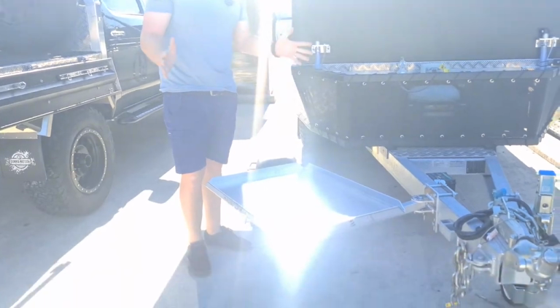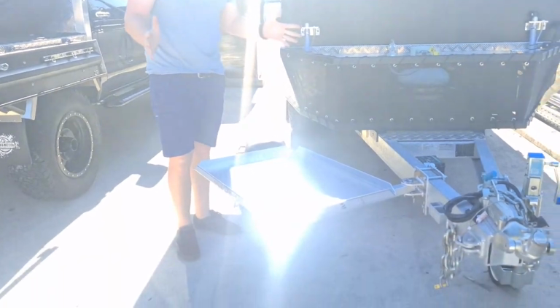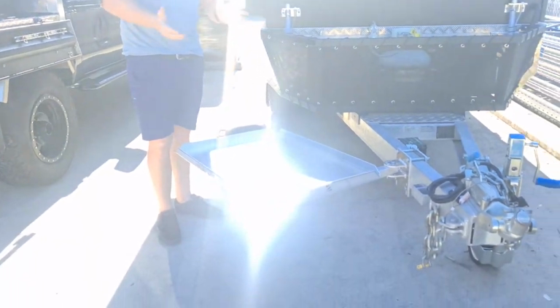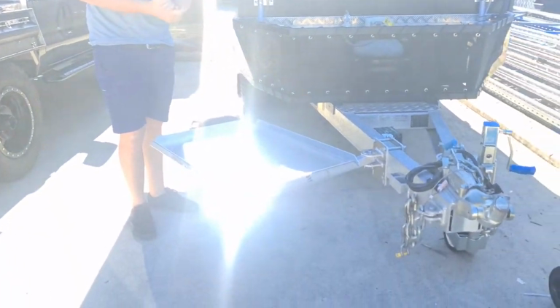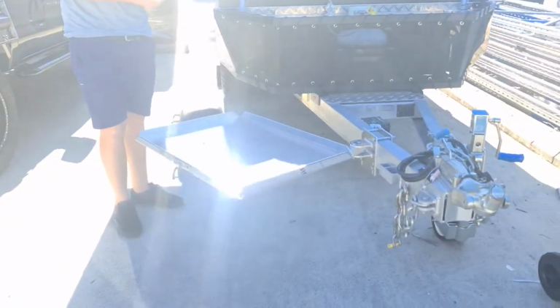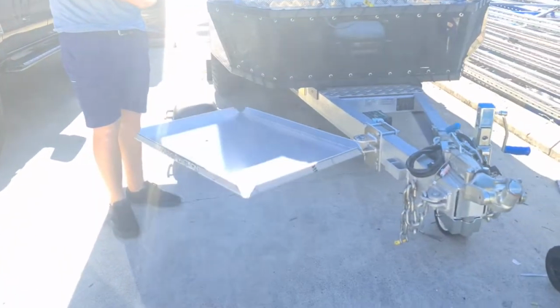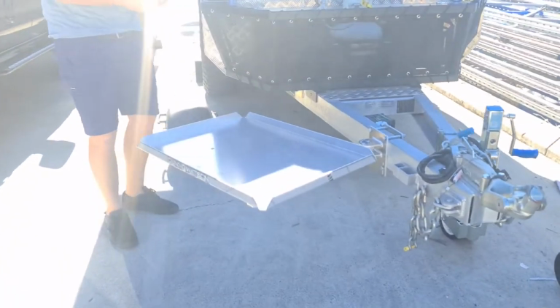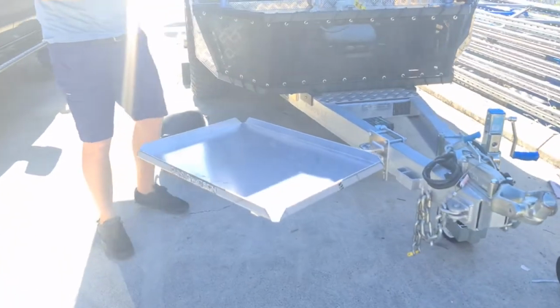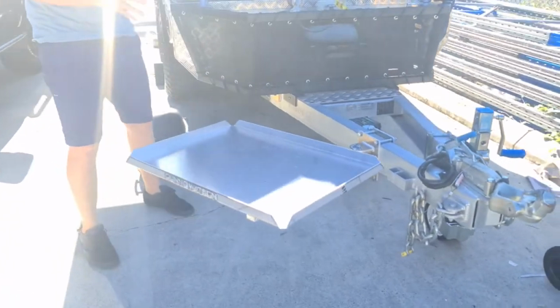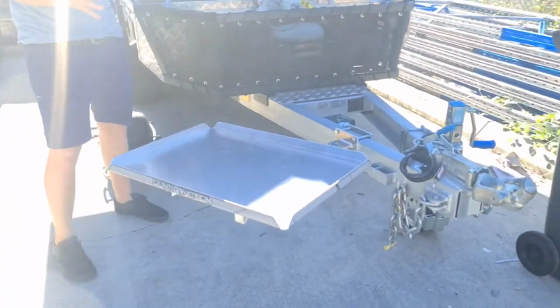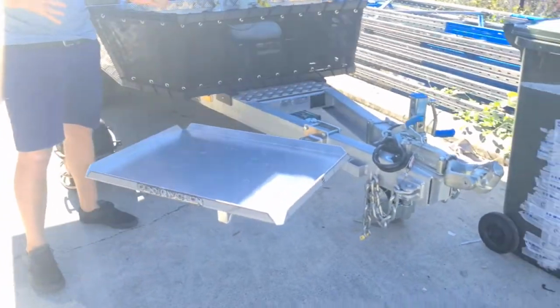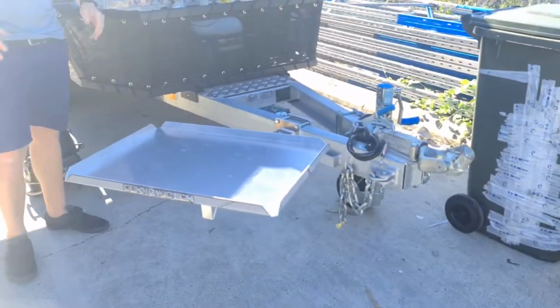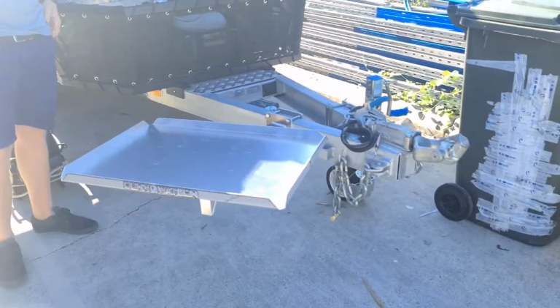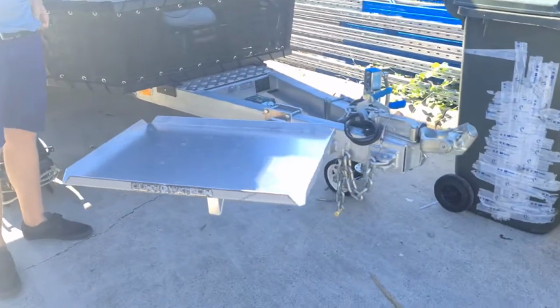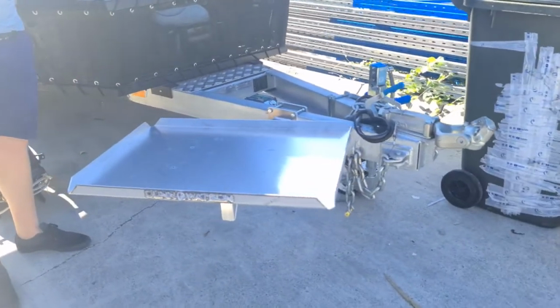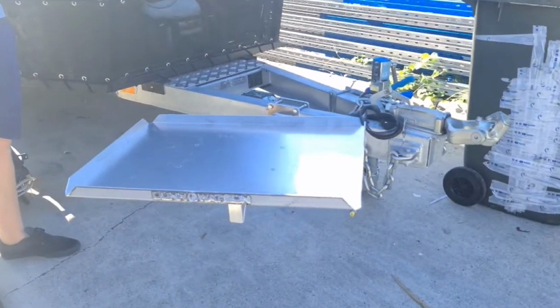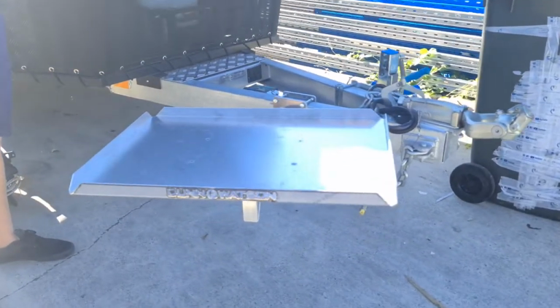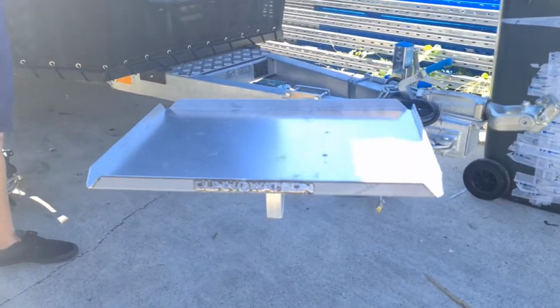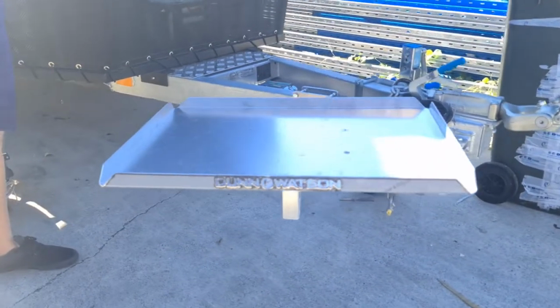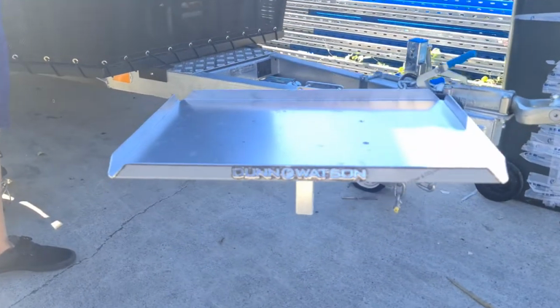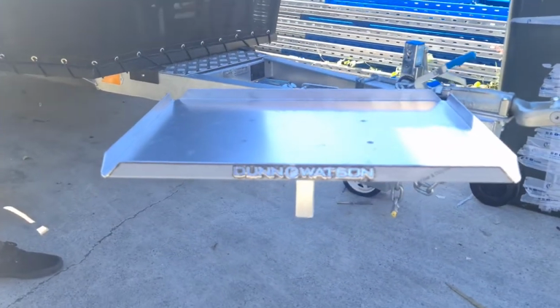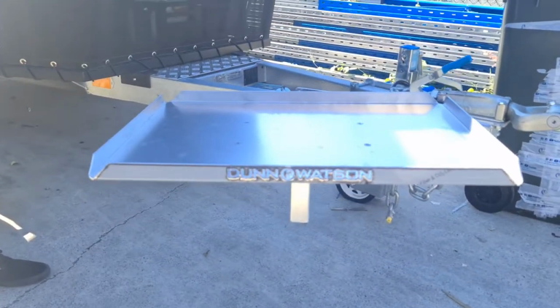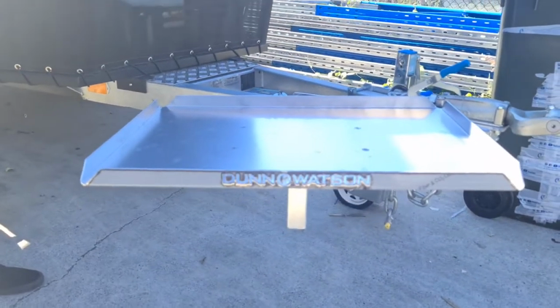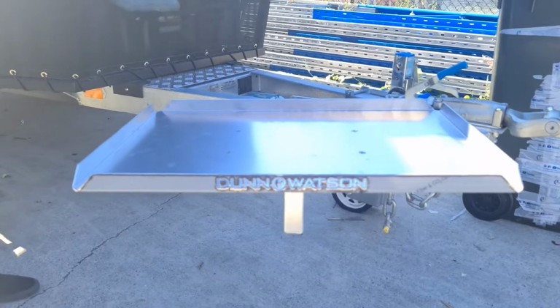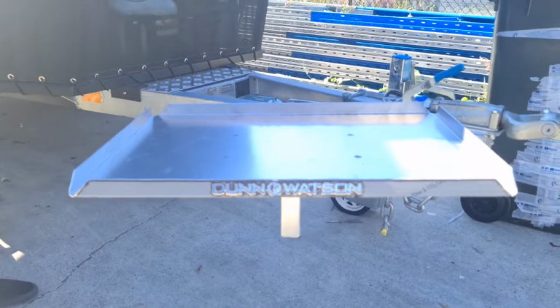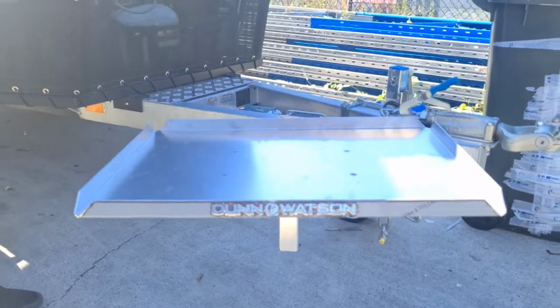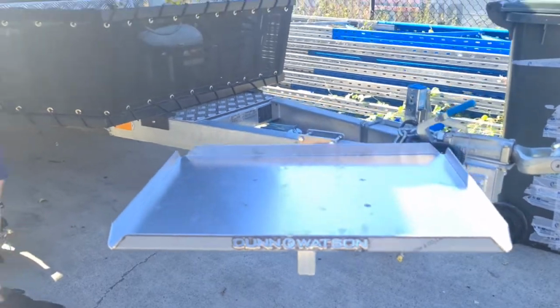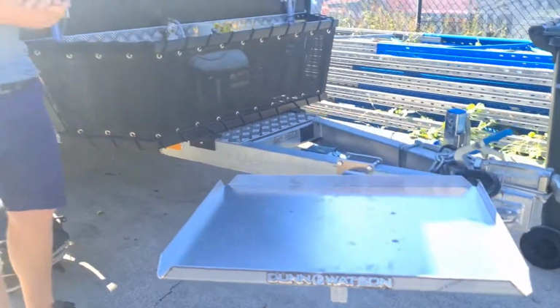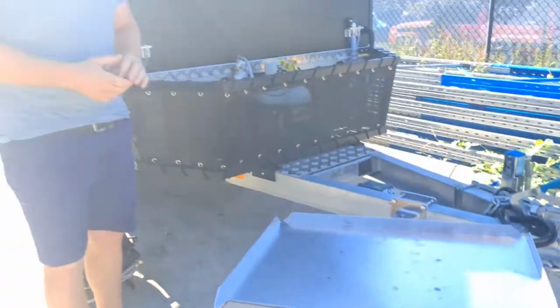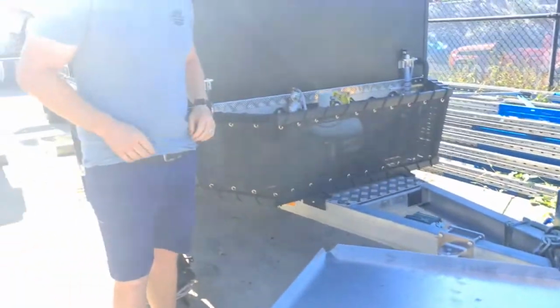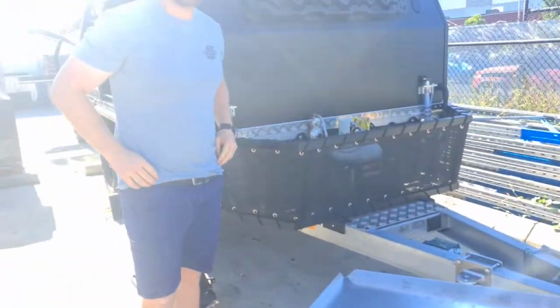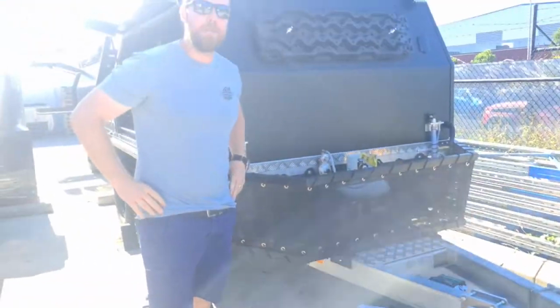Nice, lightweight, Aussie-made portable barbecue table. If you have any other questions, don't hesitate to give us a call or send us an email.